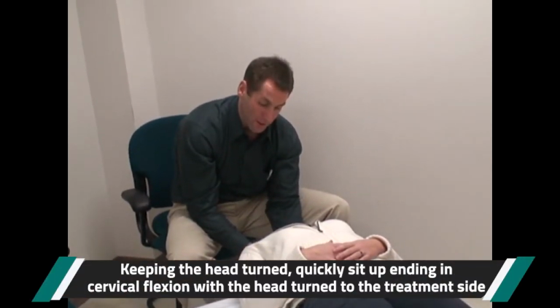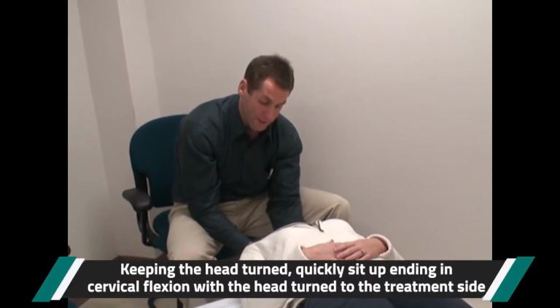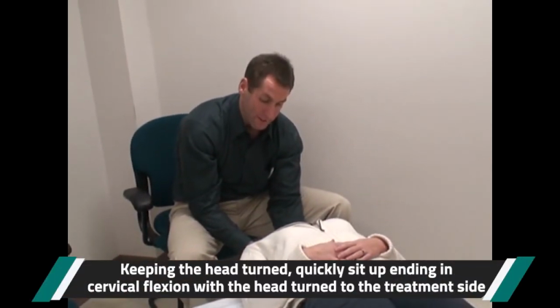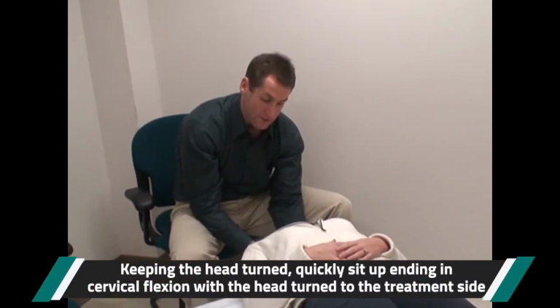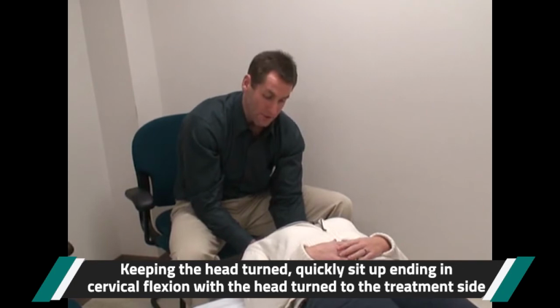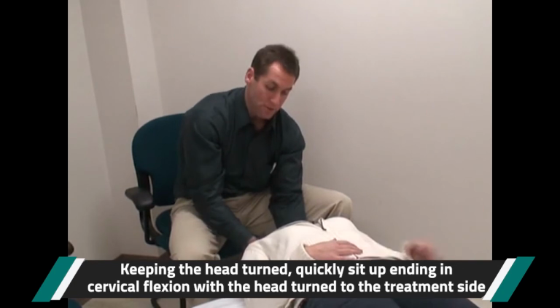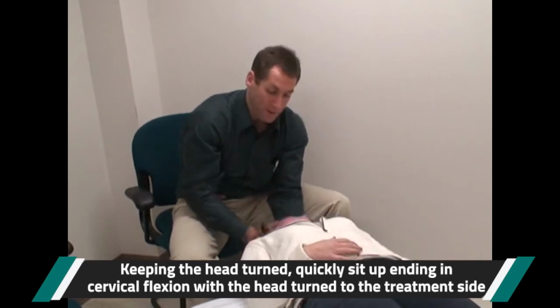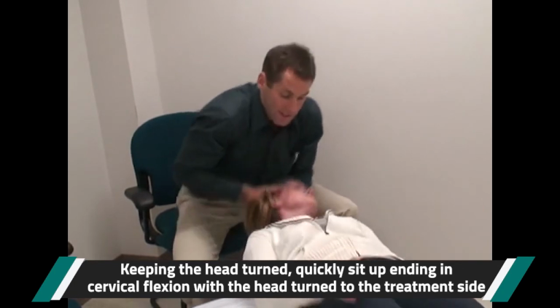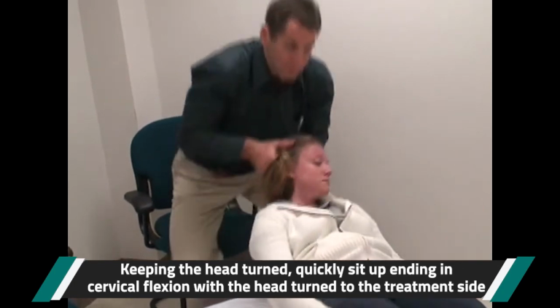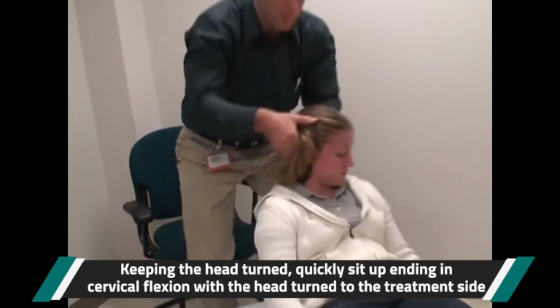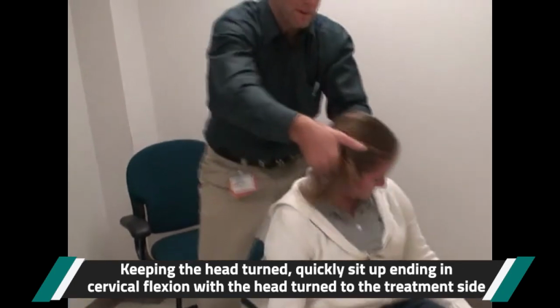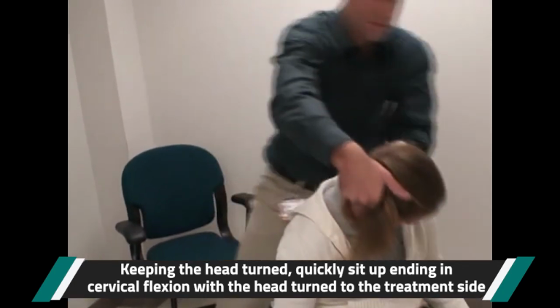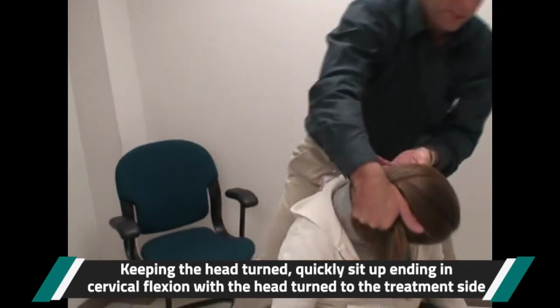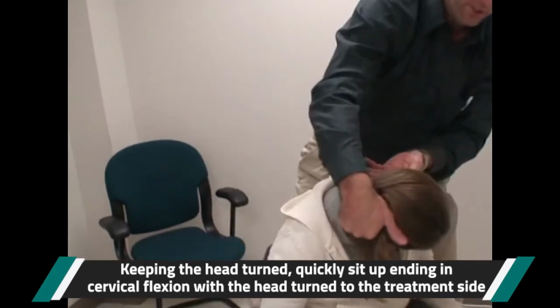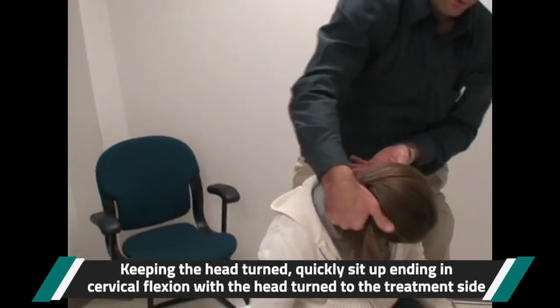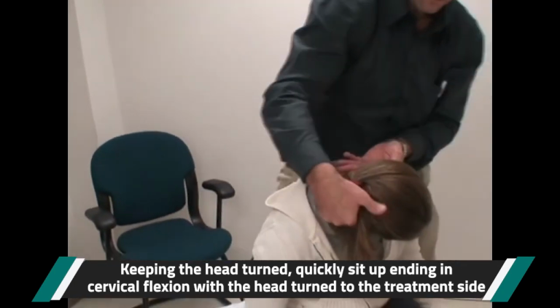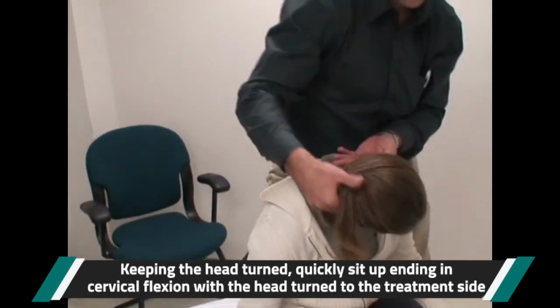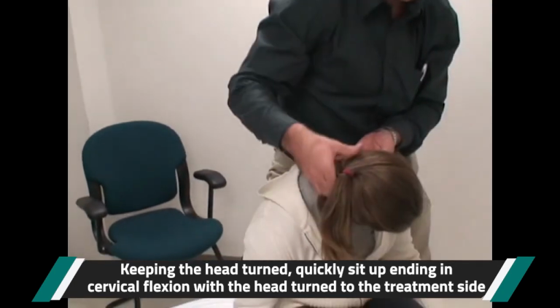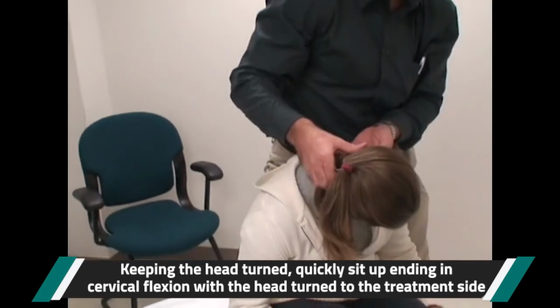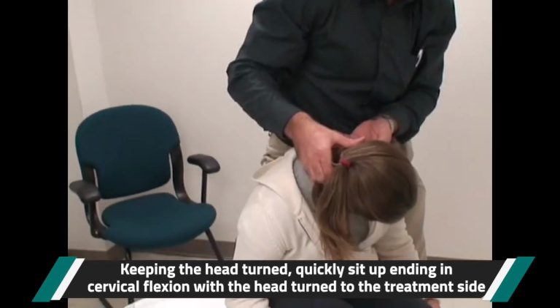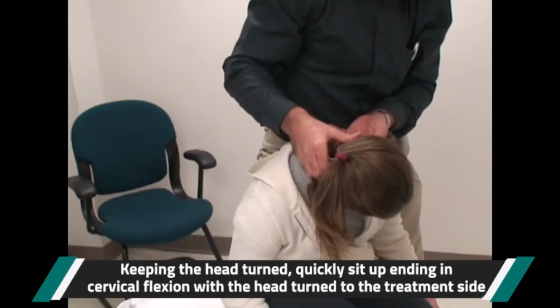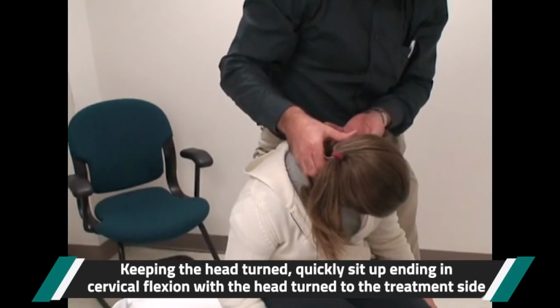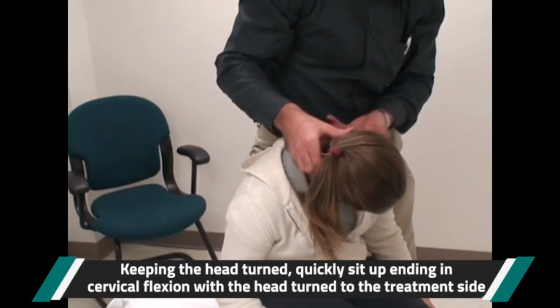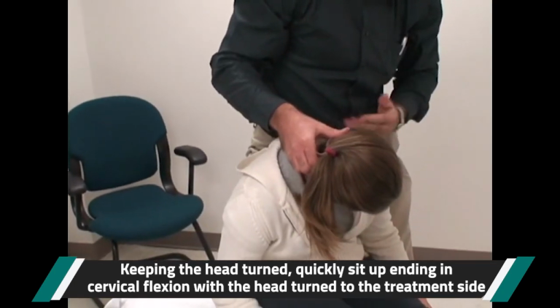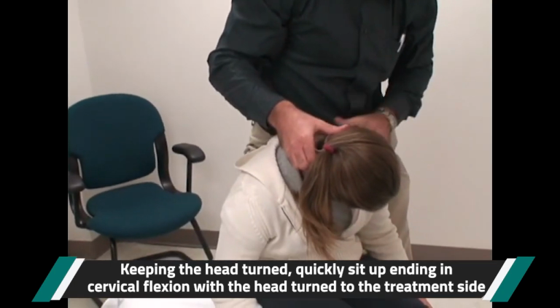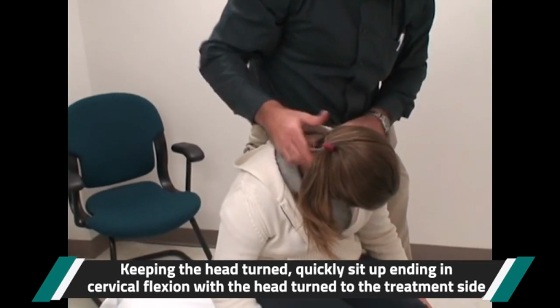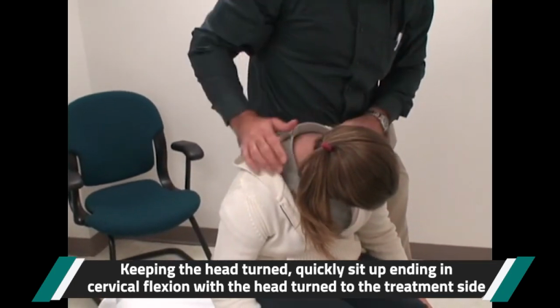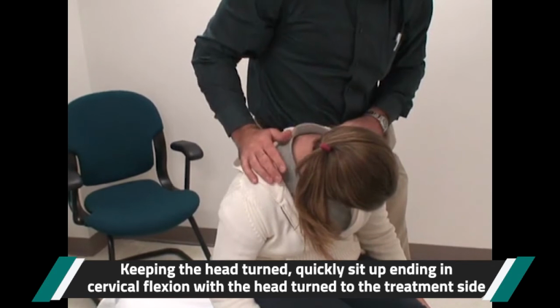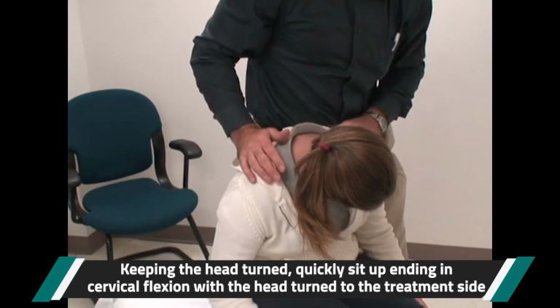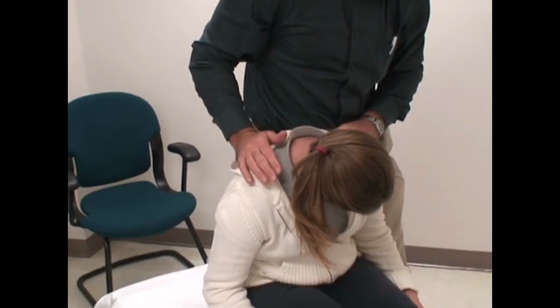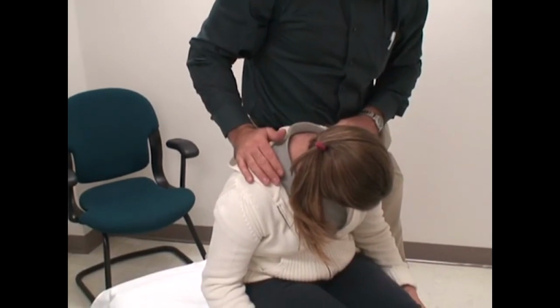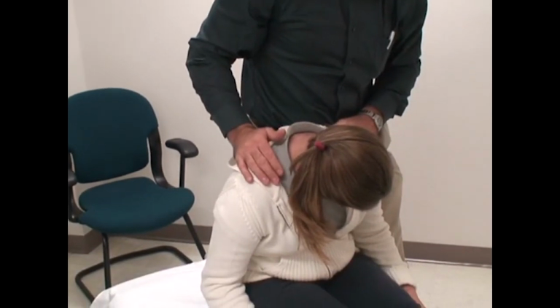One, two, three — up, up, up. Tuck your chin forward. And hold here.